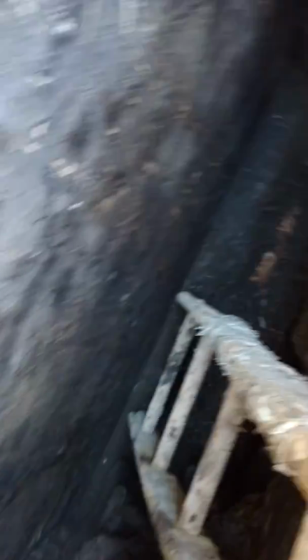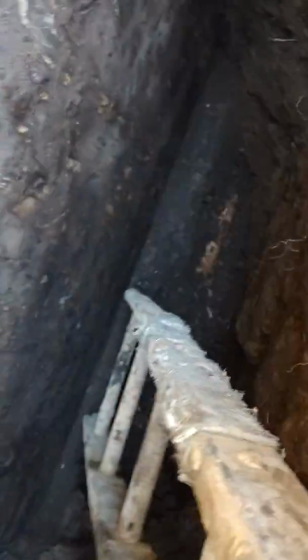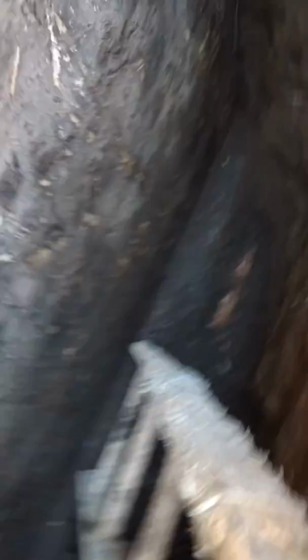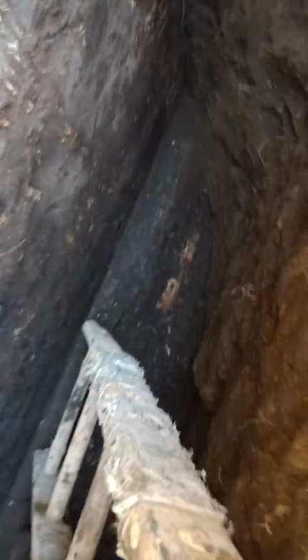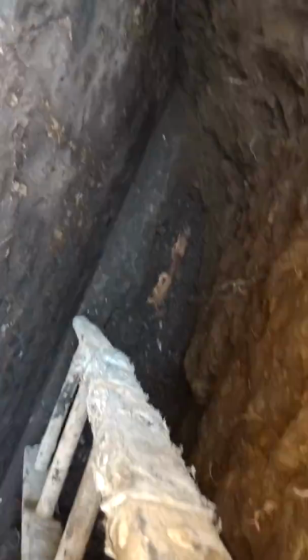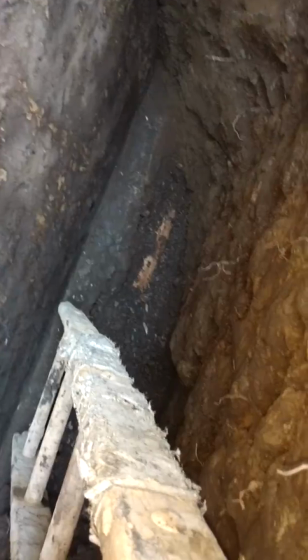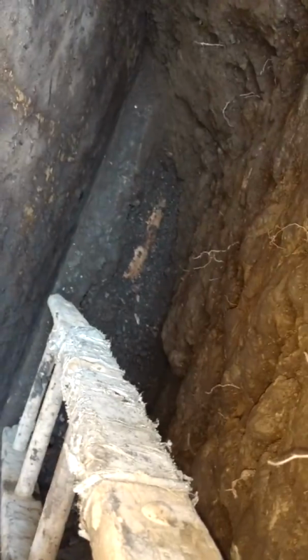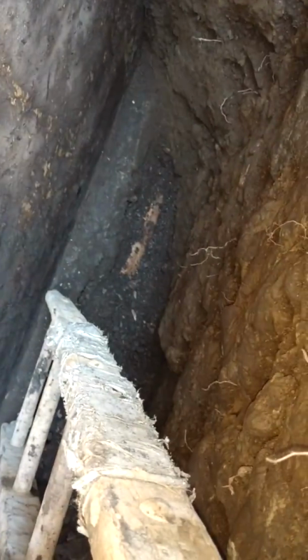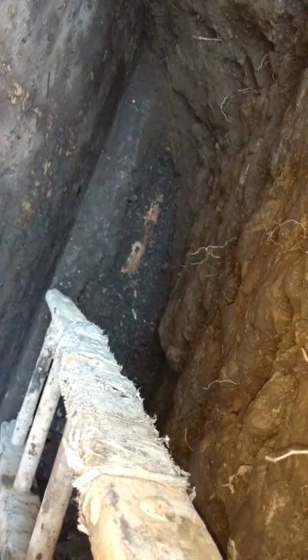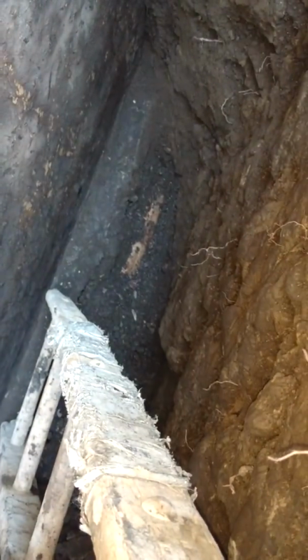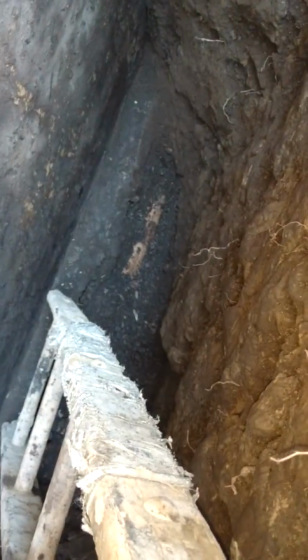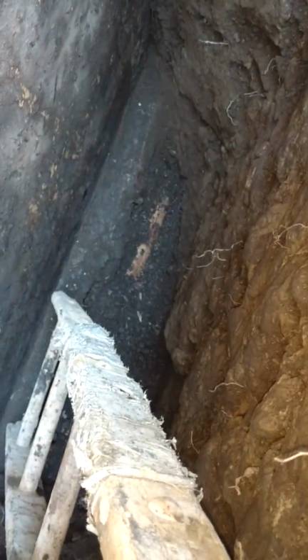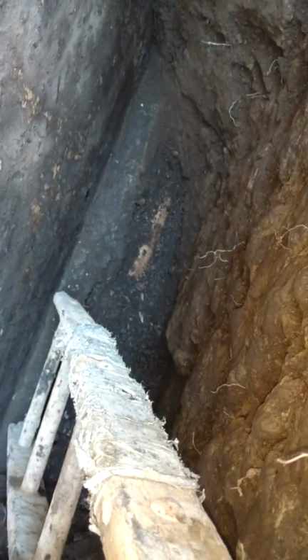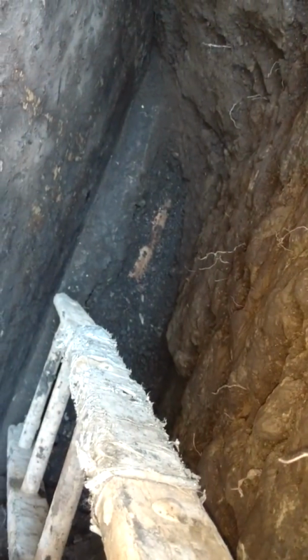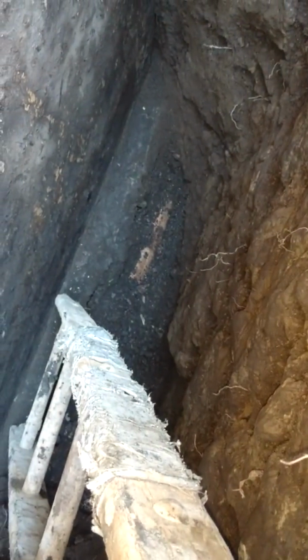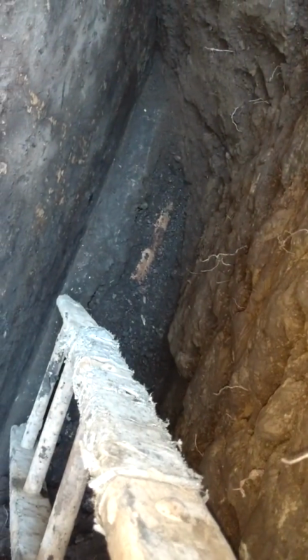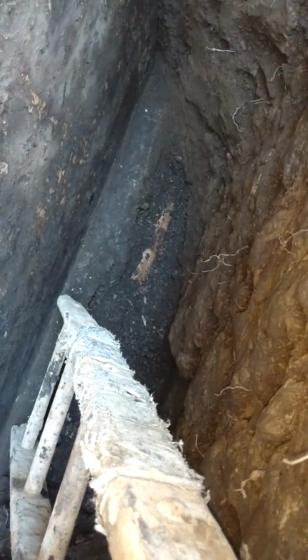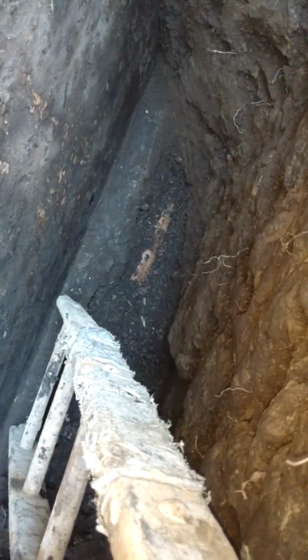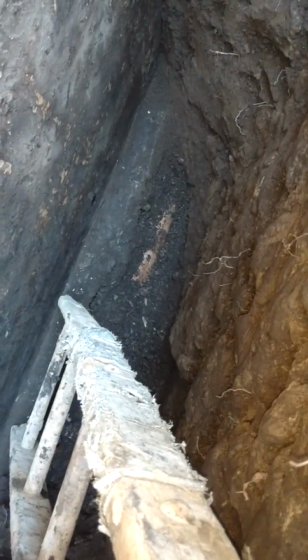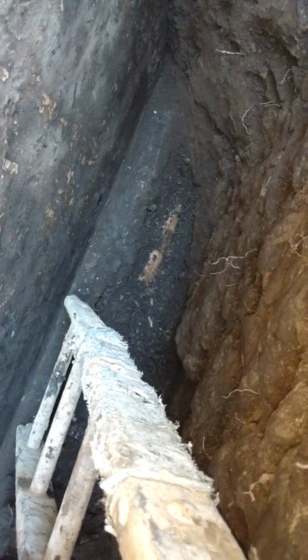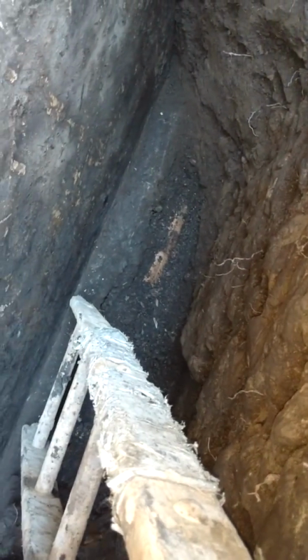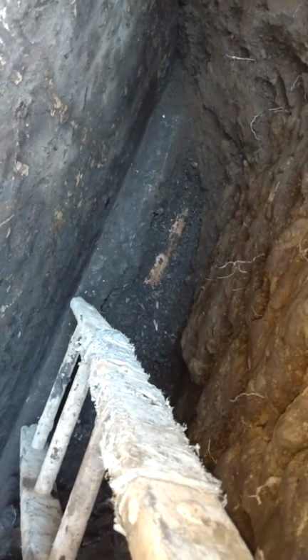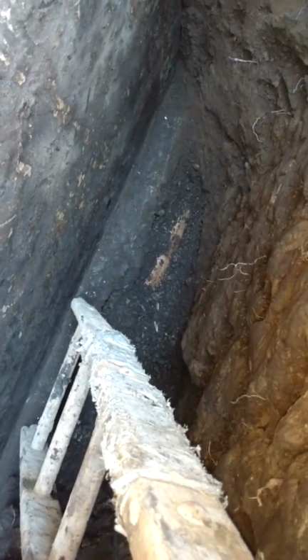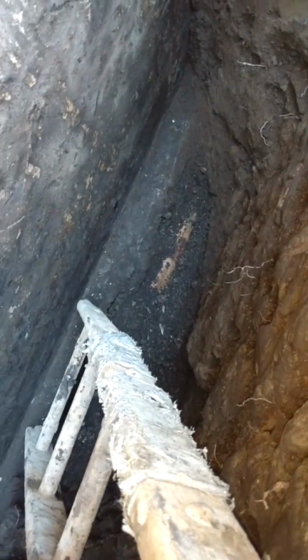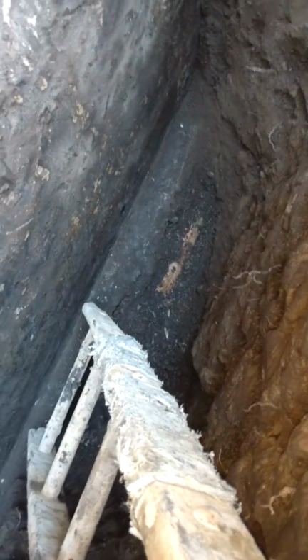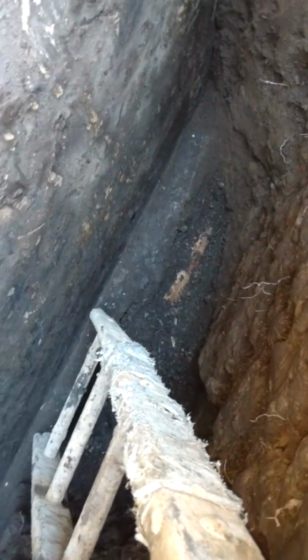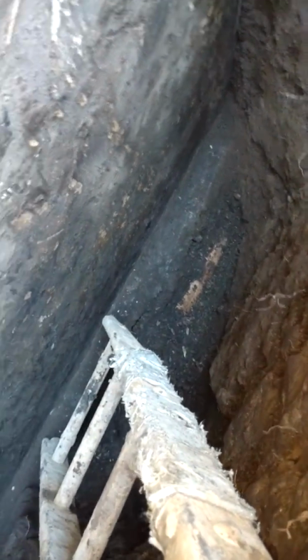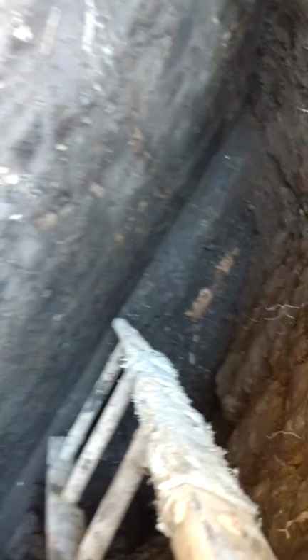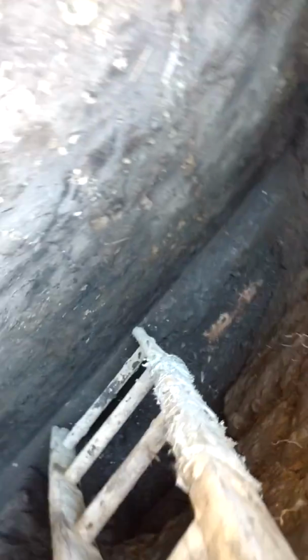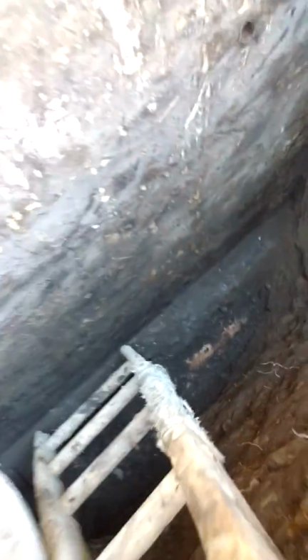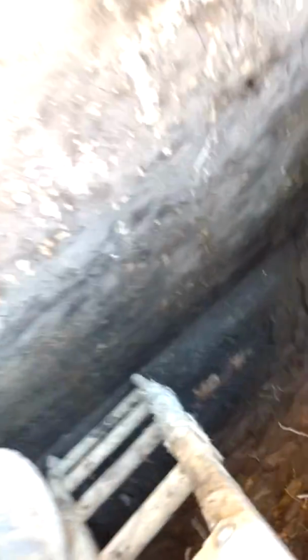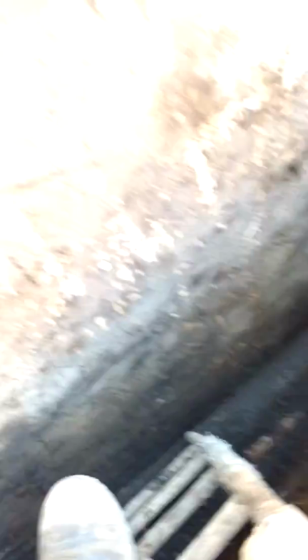Nothing wrong with the drain tiles, and that's about it.